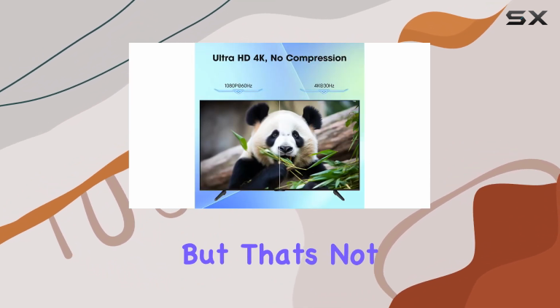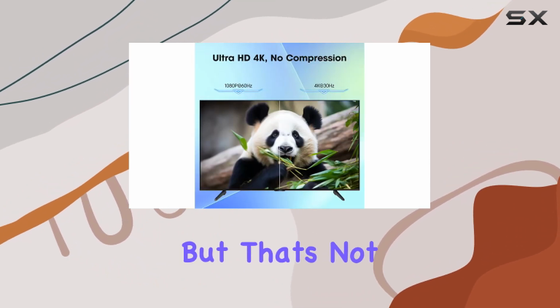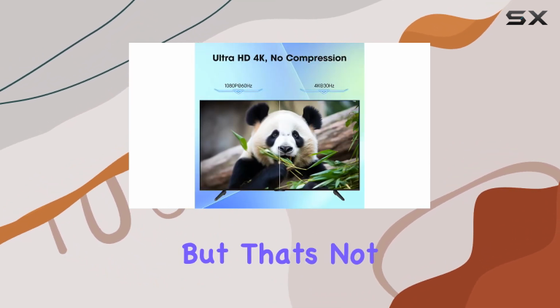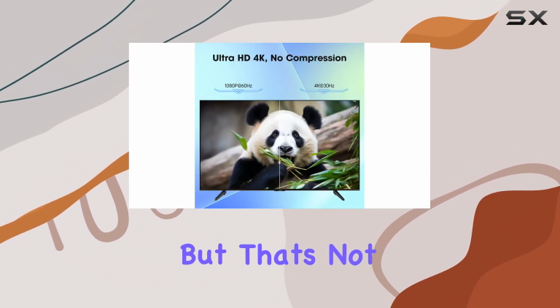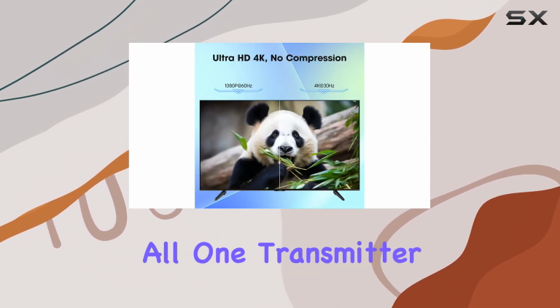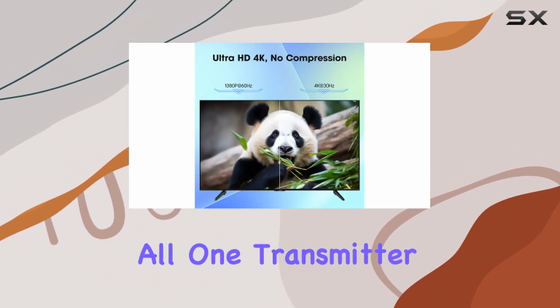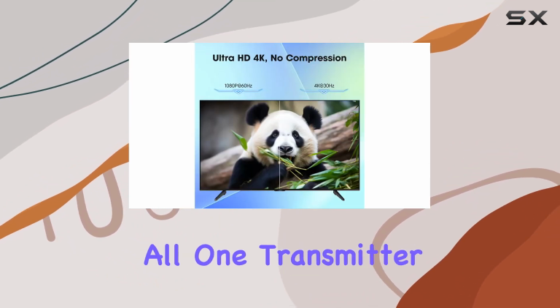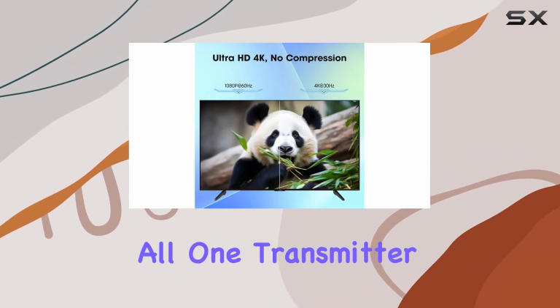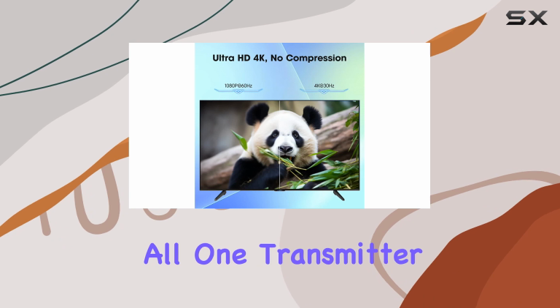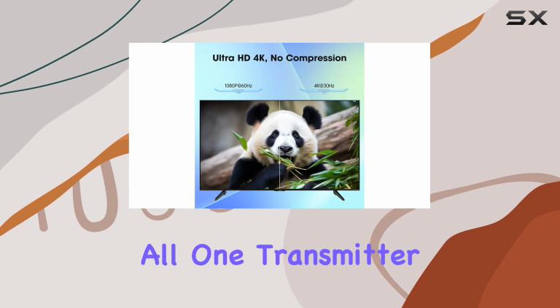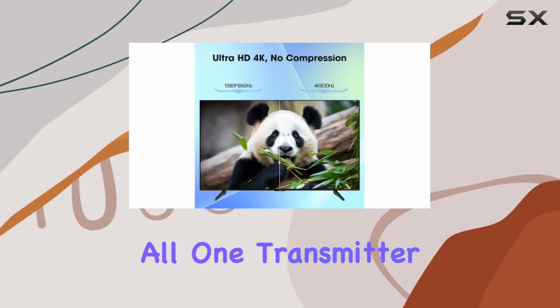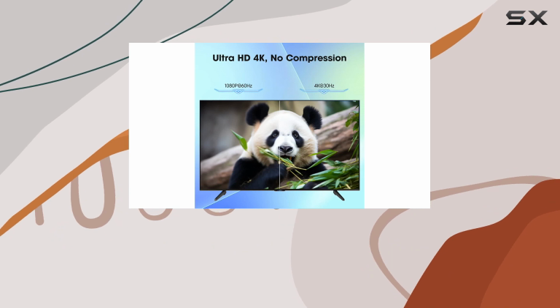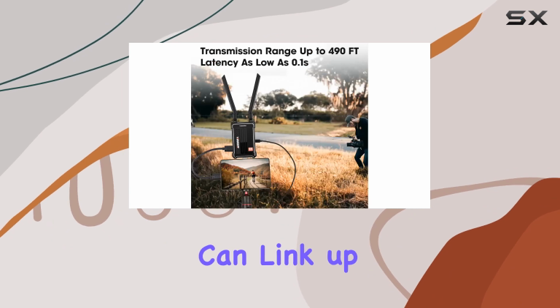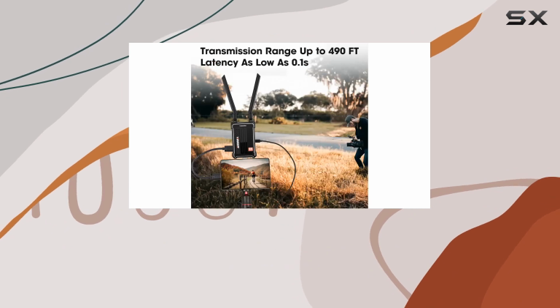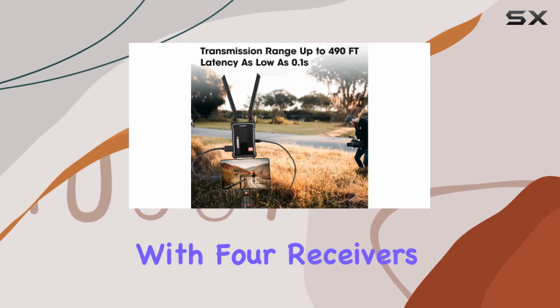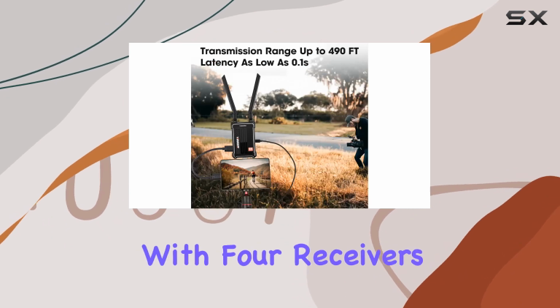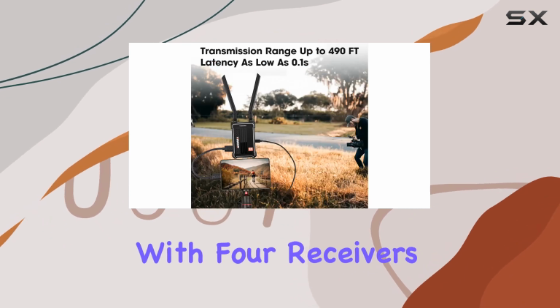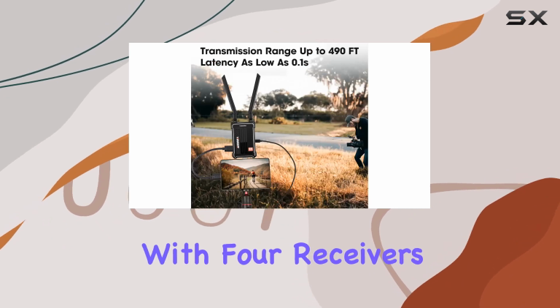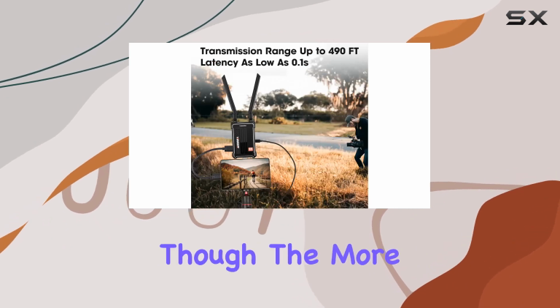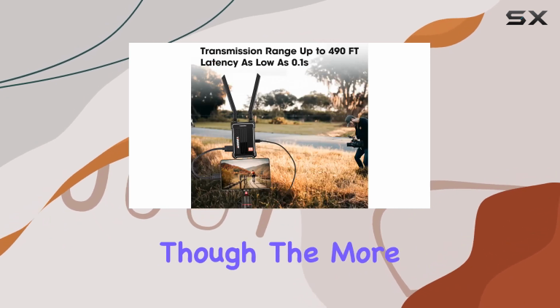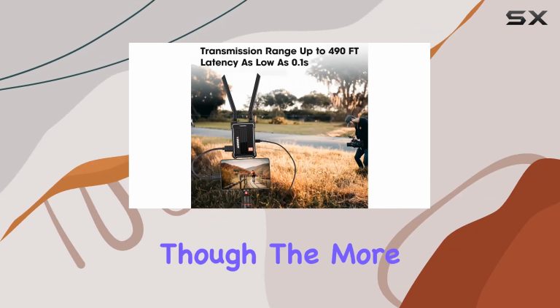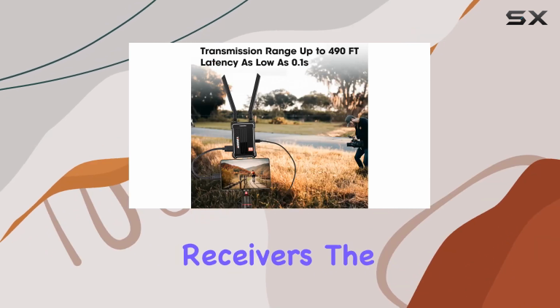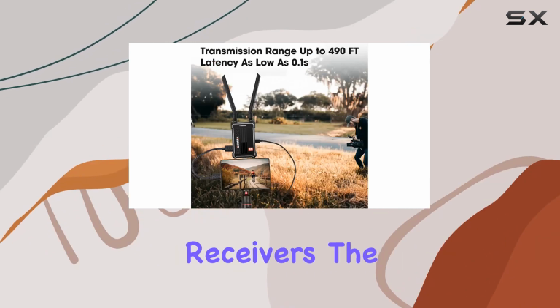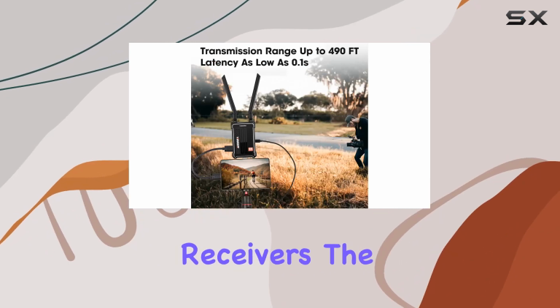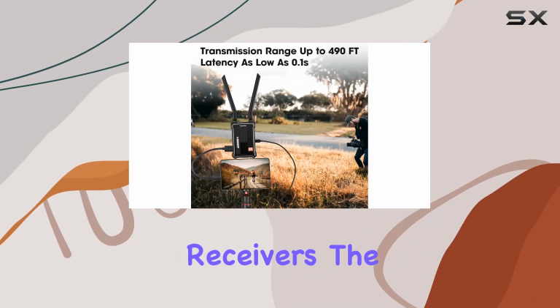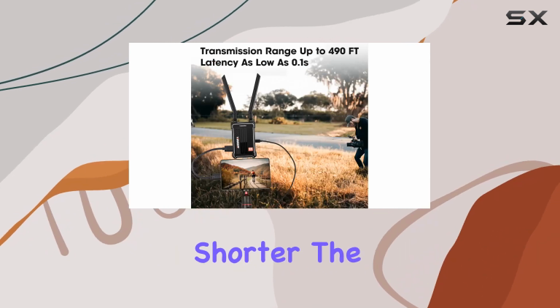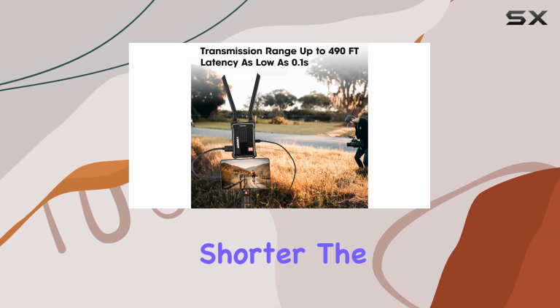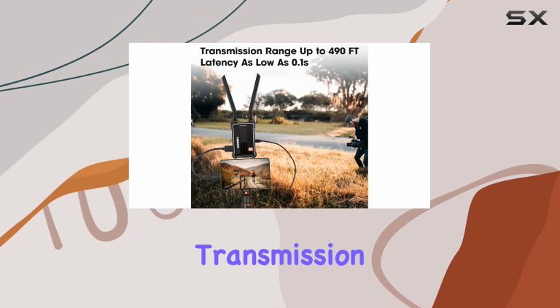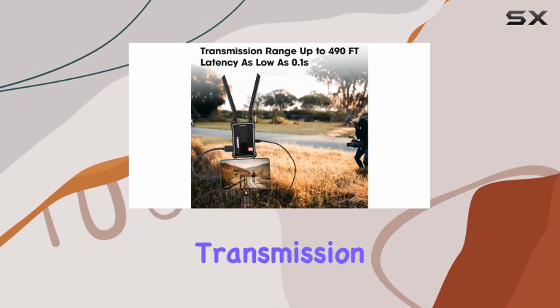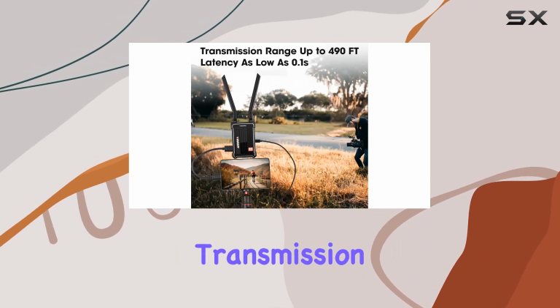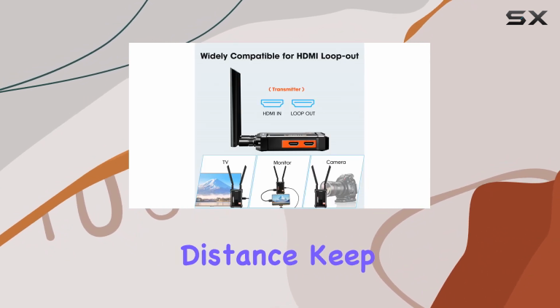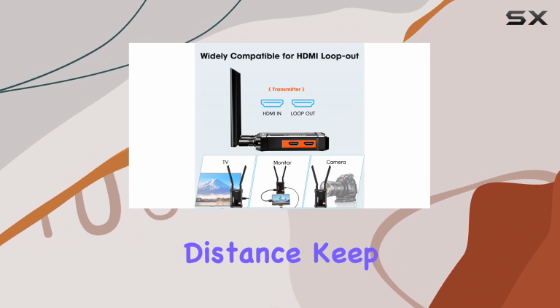But that's not all. One transmitter can link up with four receivers, though the more receivers, the shorter the transmission distance. Keep that in mind for your setup.